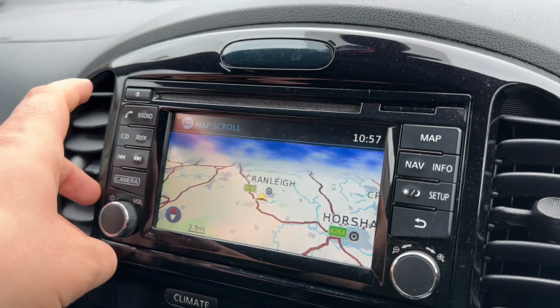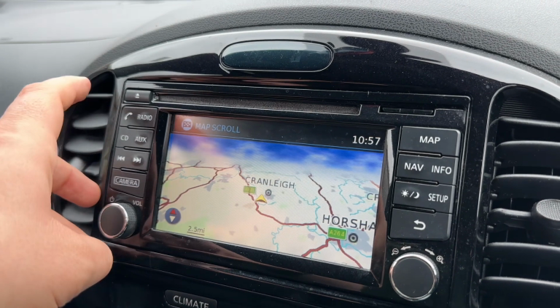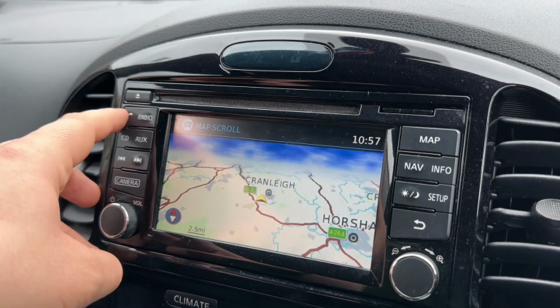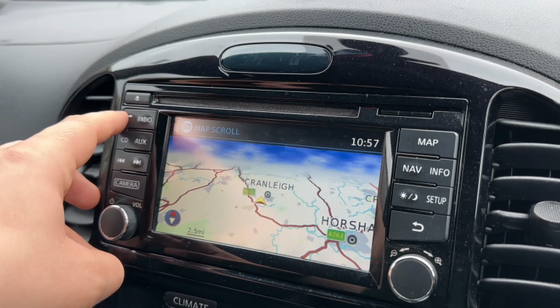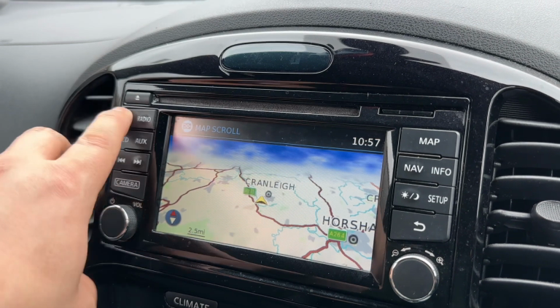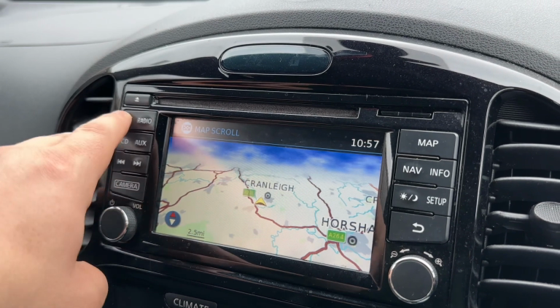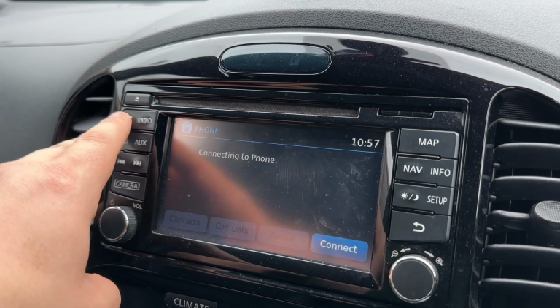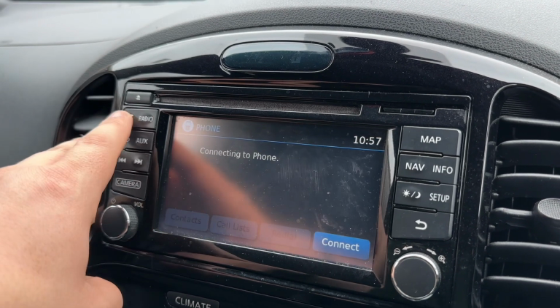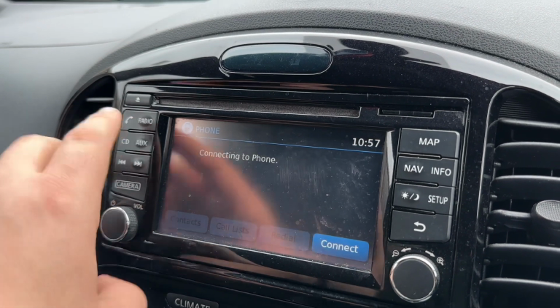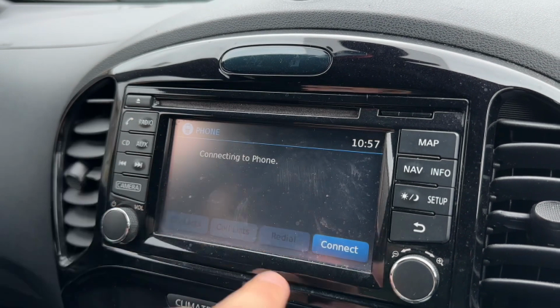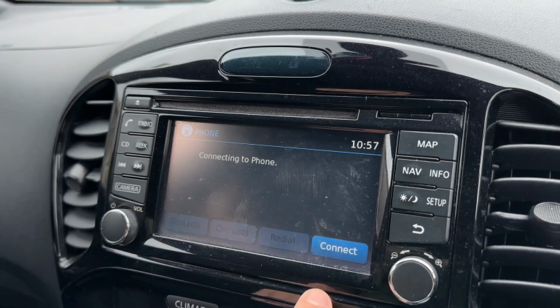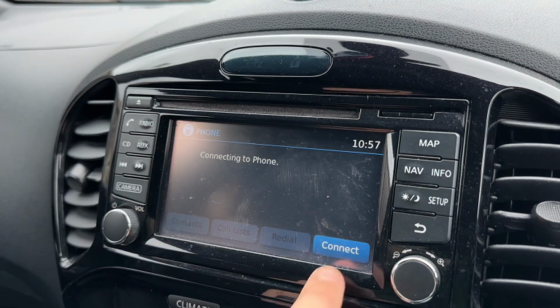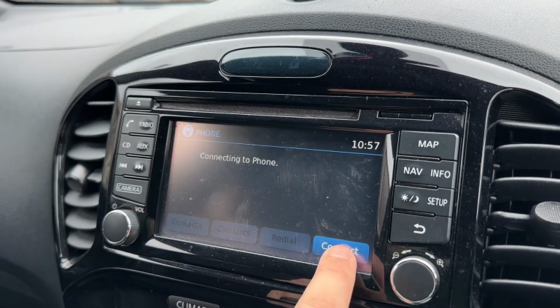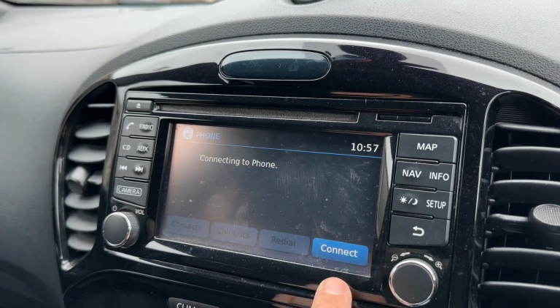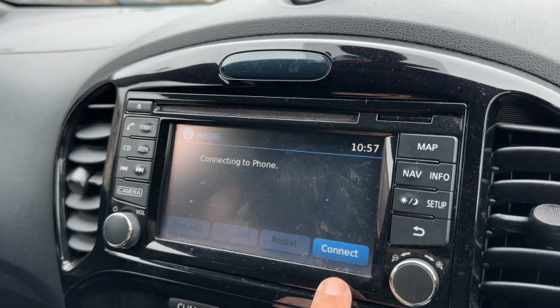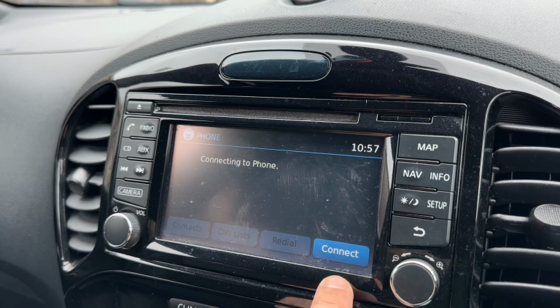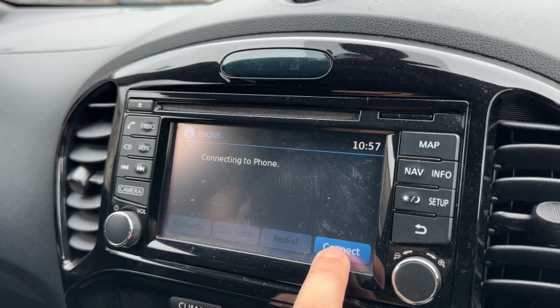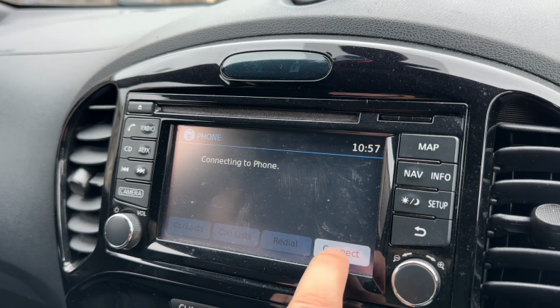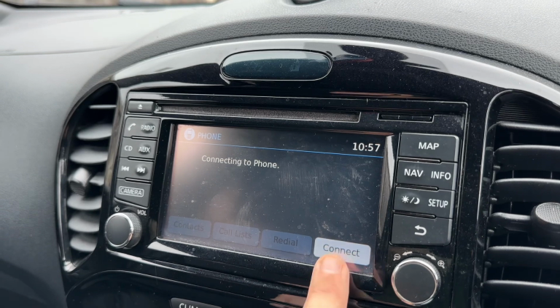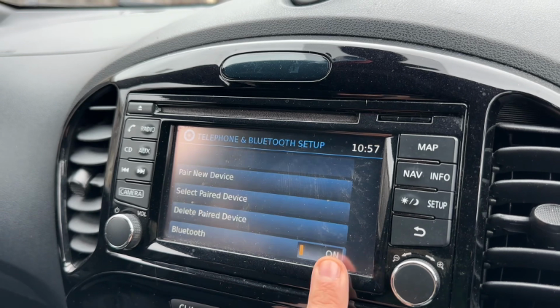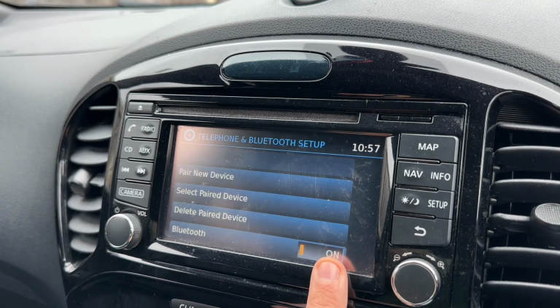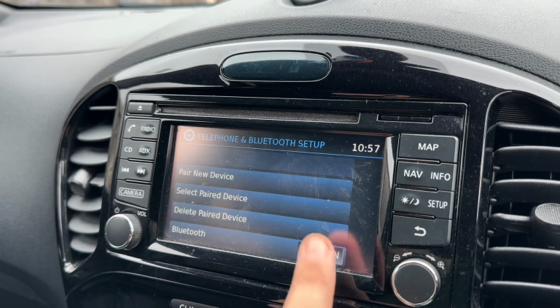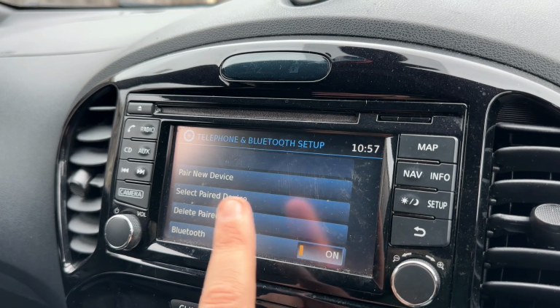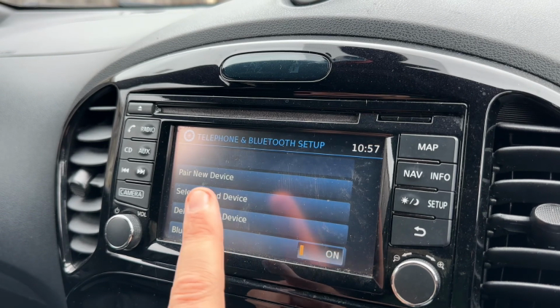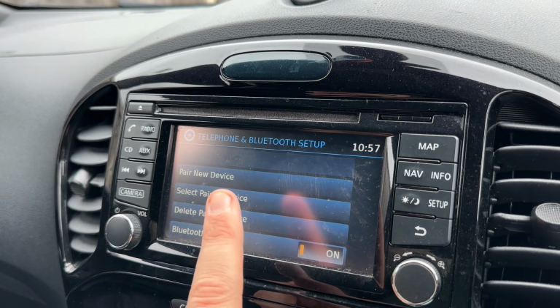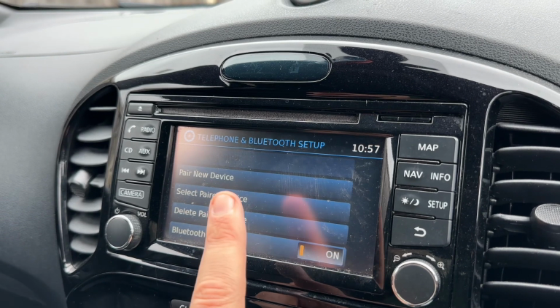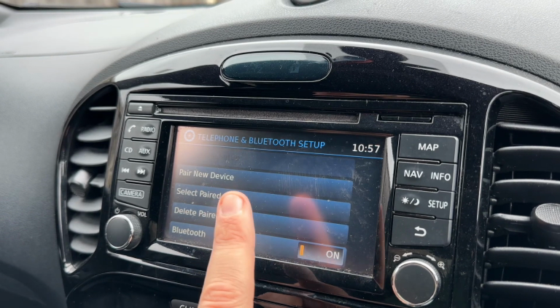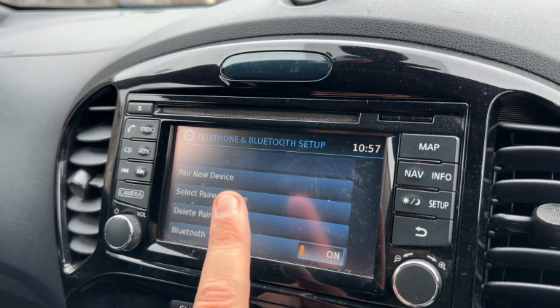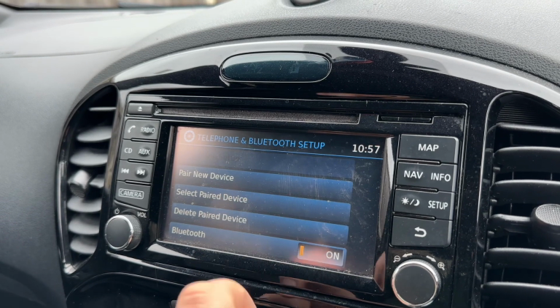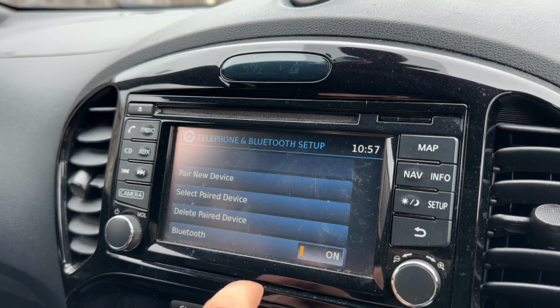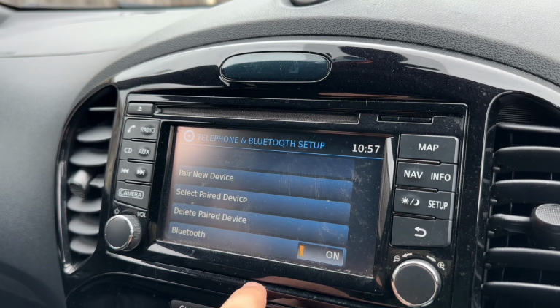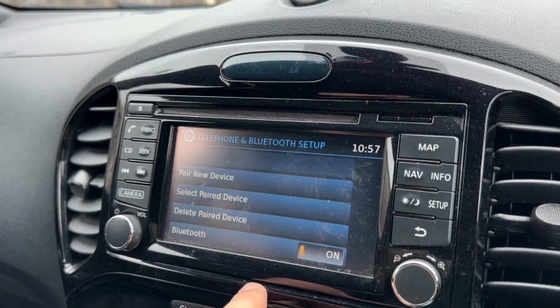To pair your phone, hit the phone button, then hit connect in the bottom right hand corner and you would pair a new device.